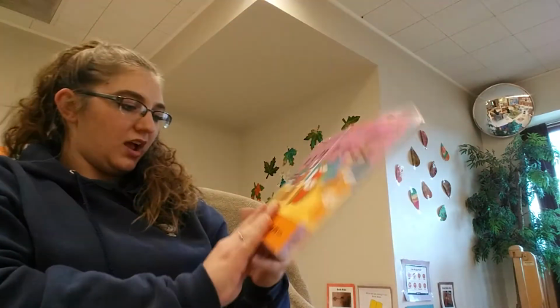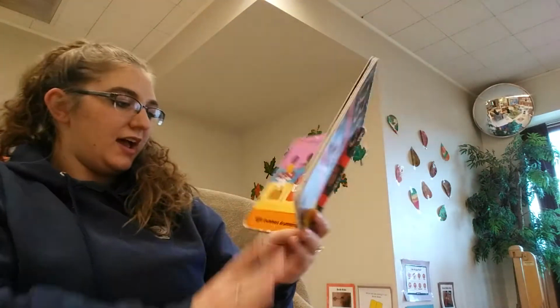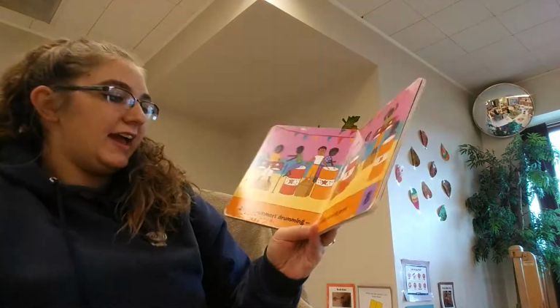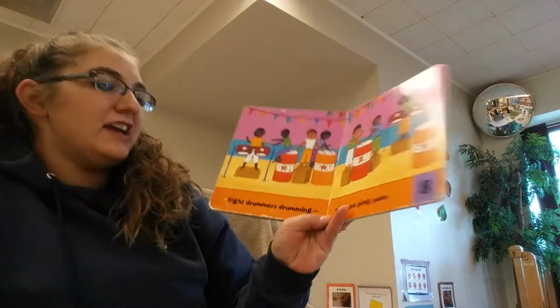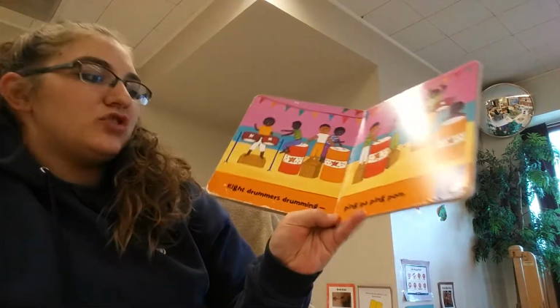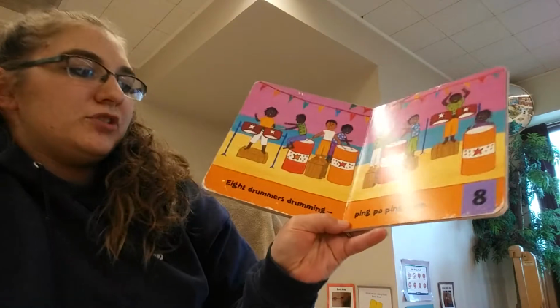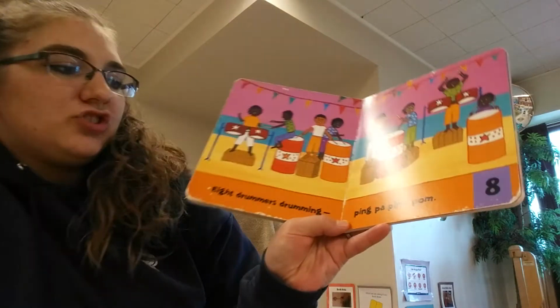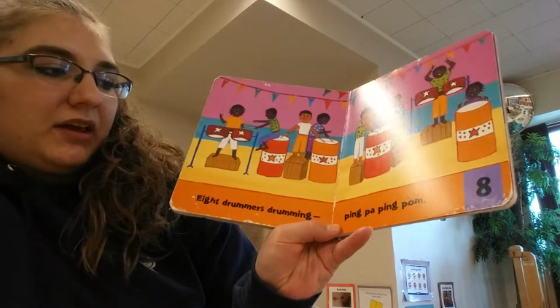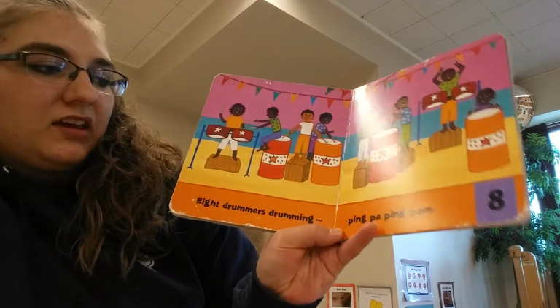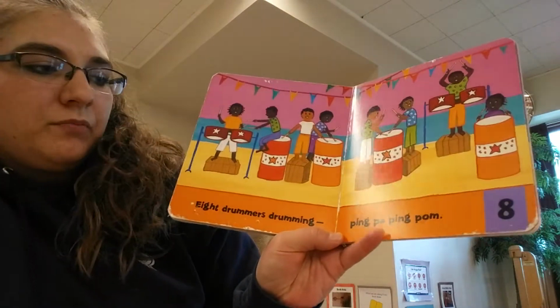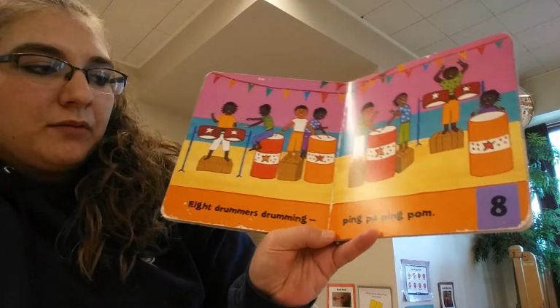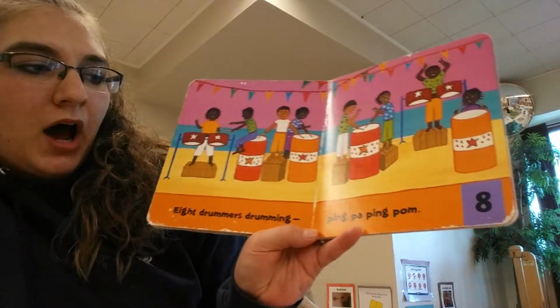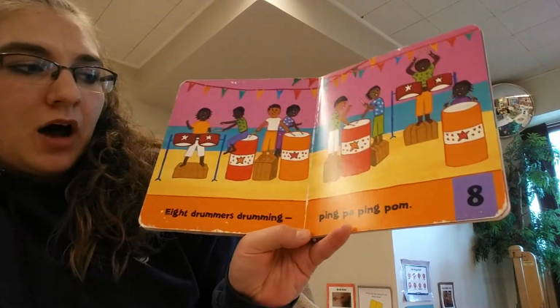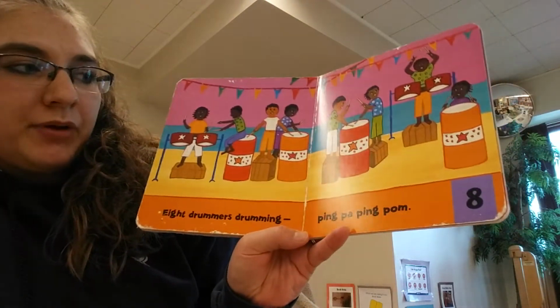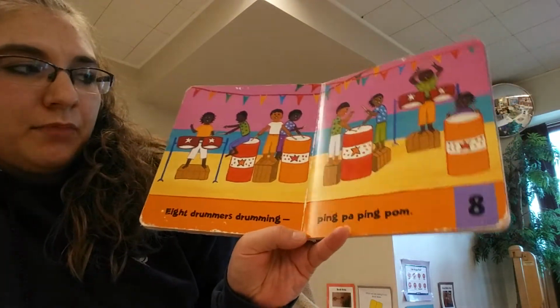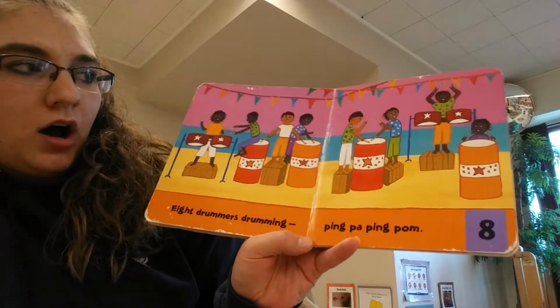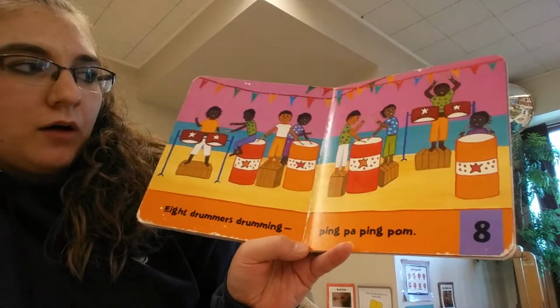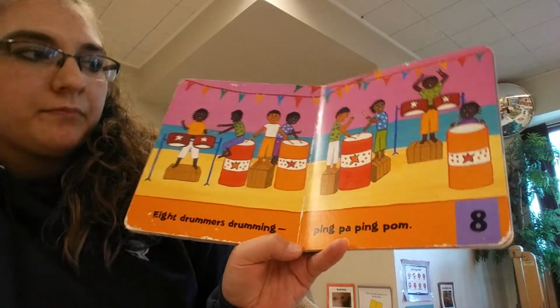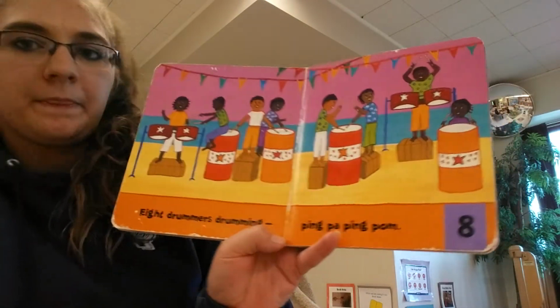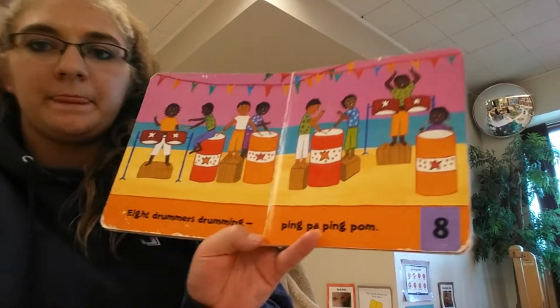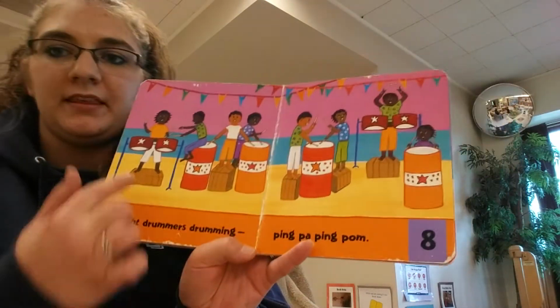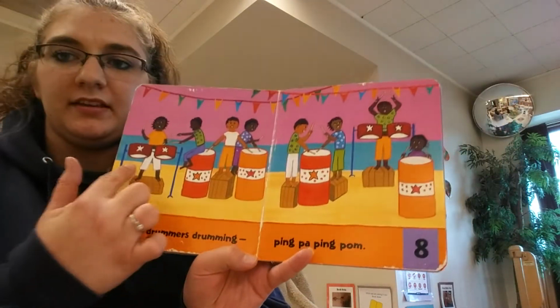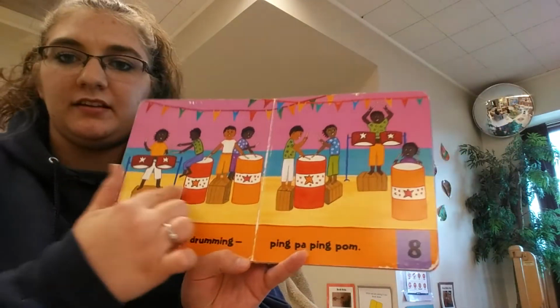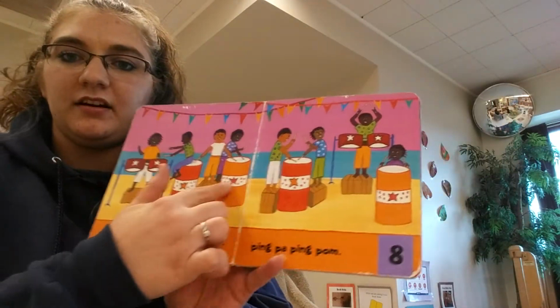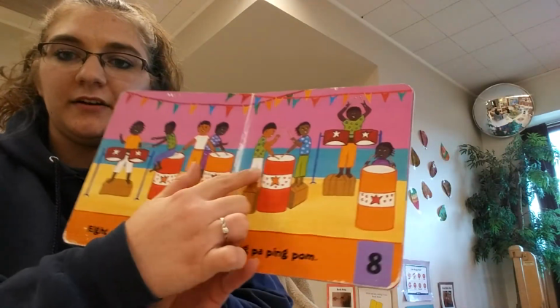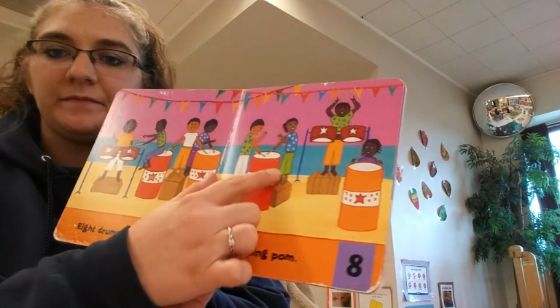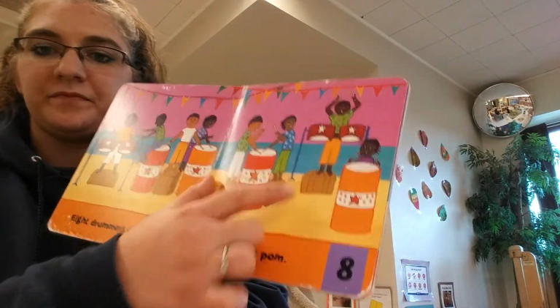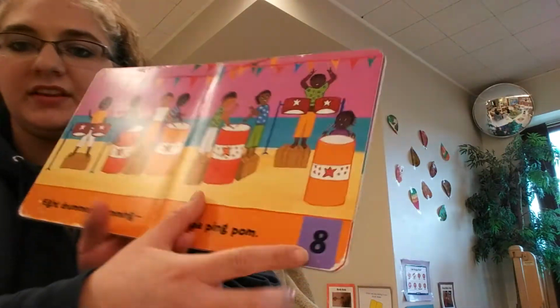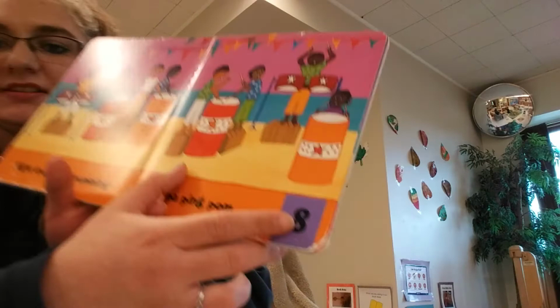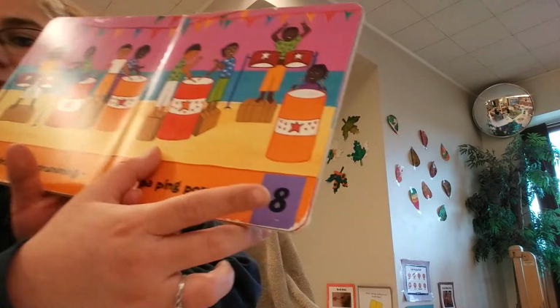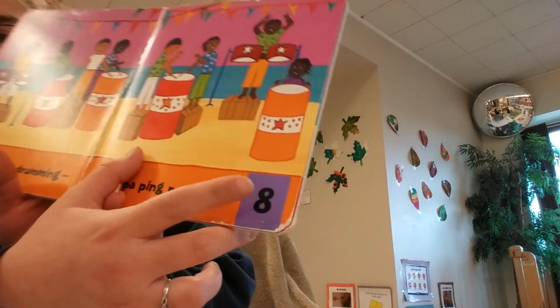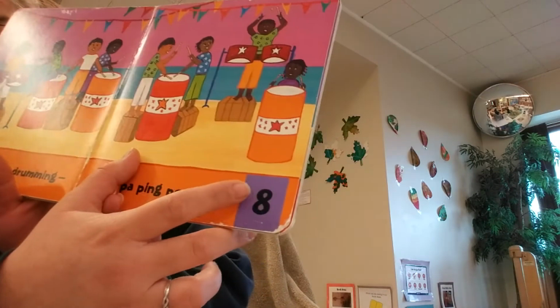Eight drummers drumming. There they are. And there's the number eight.